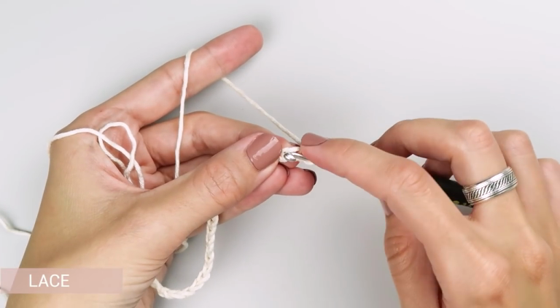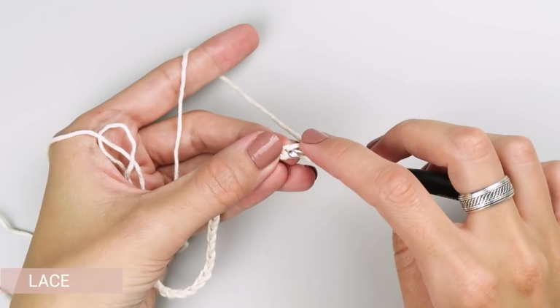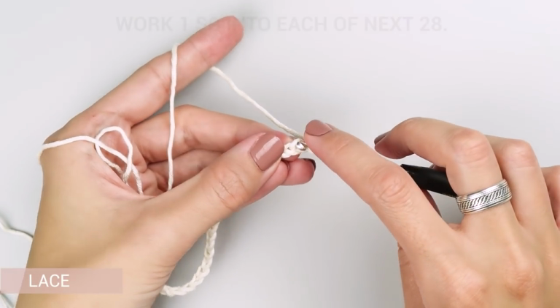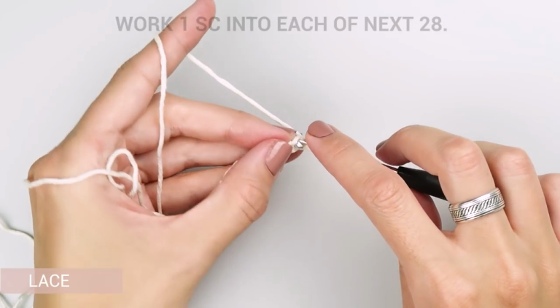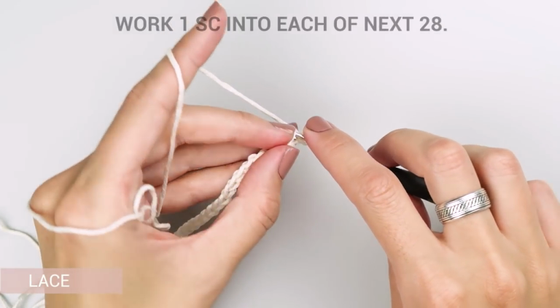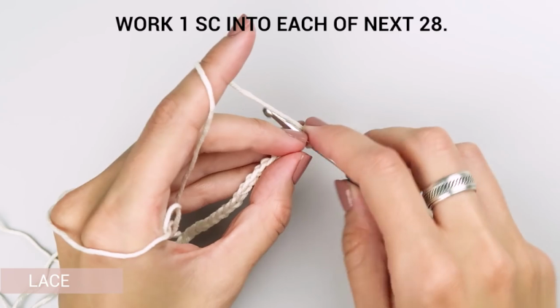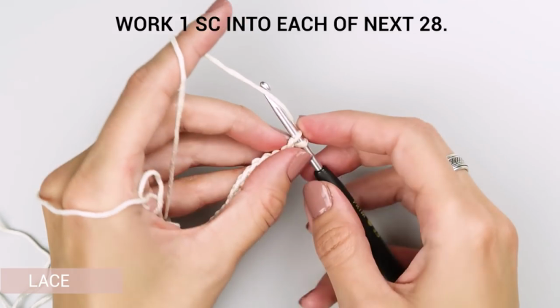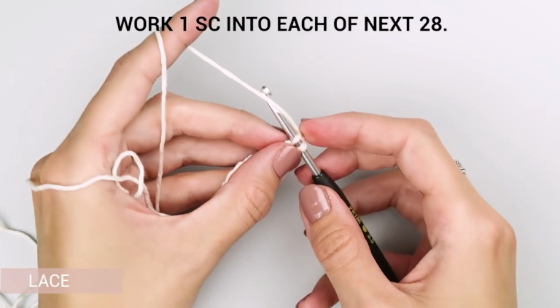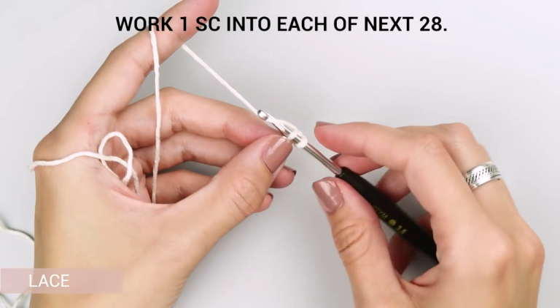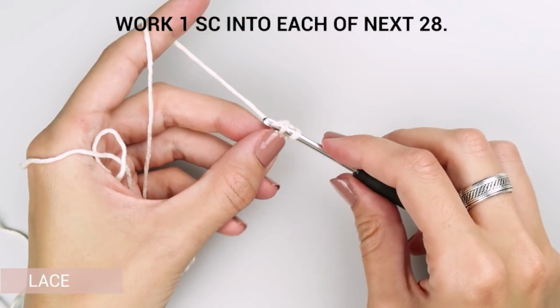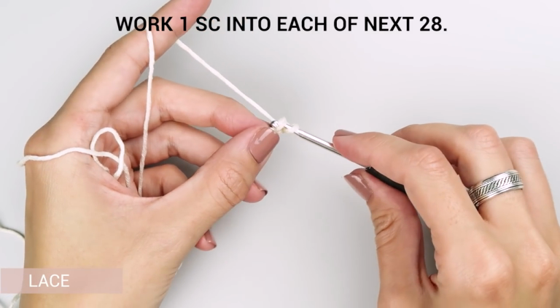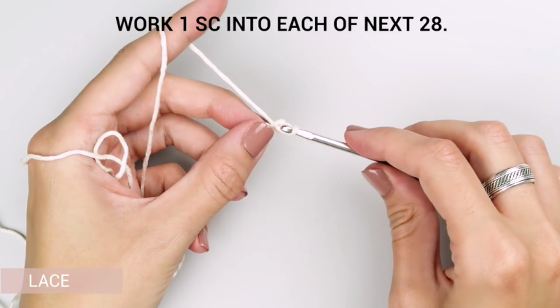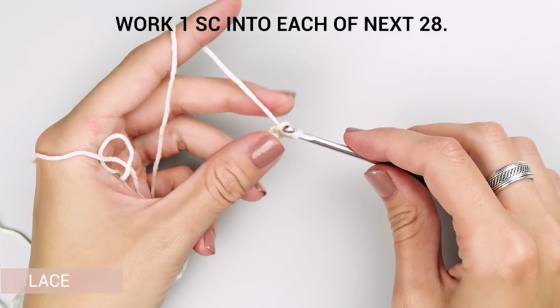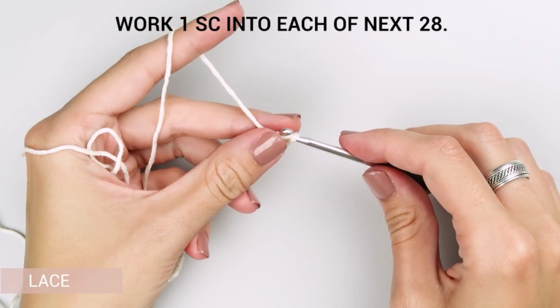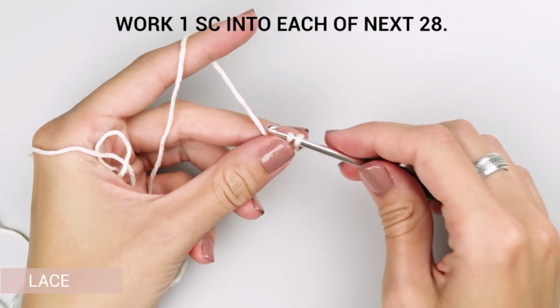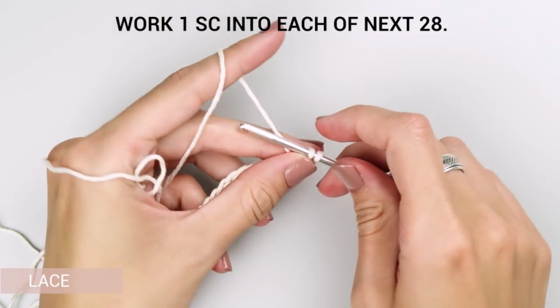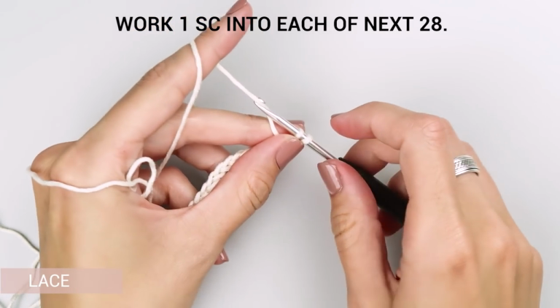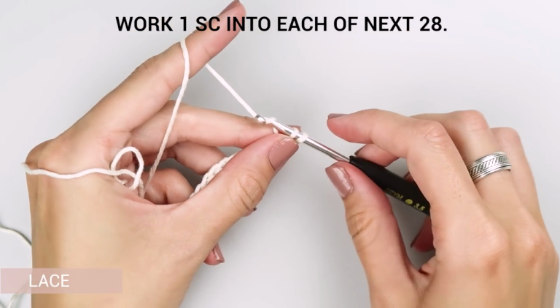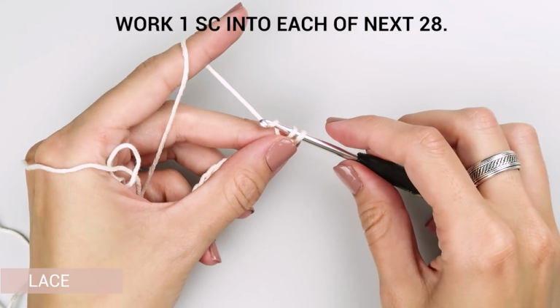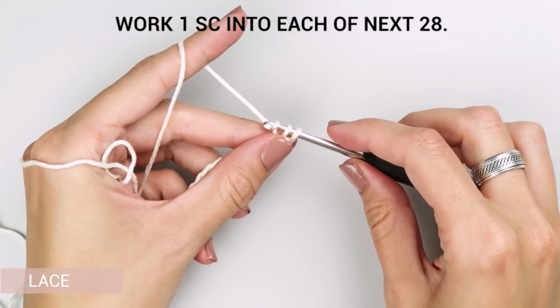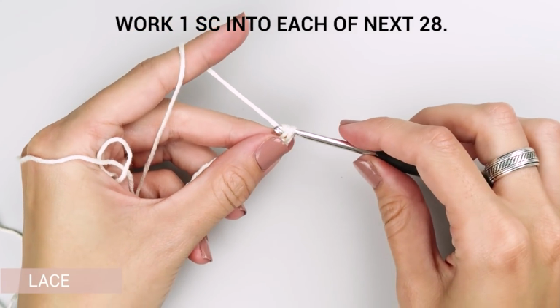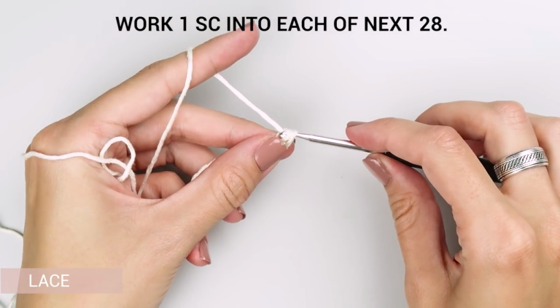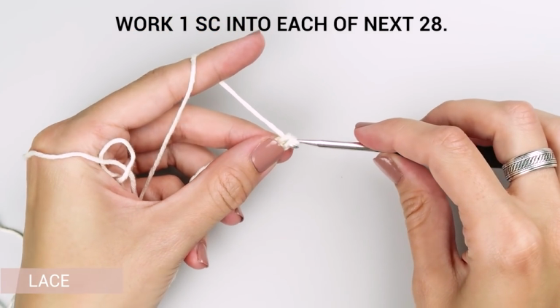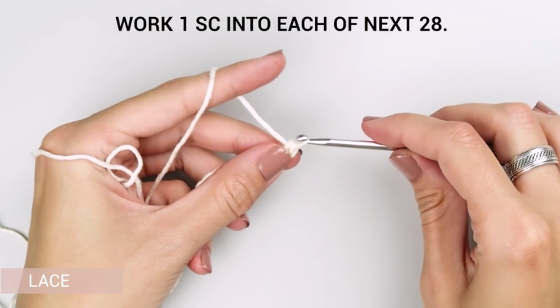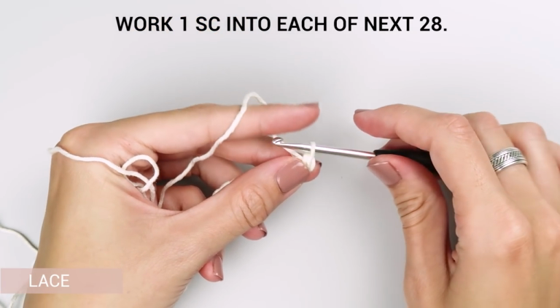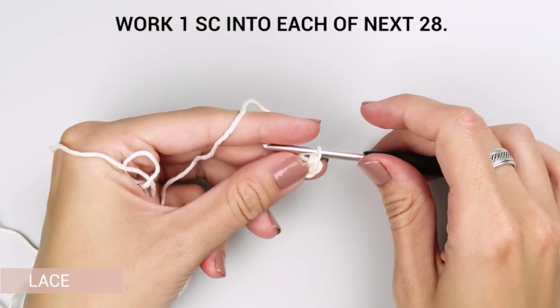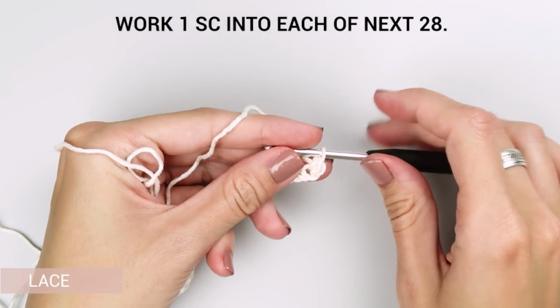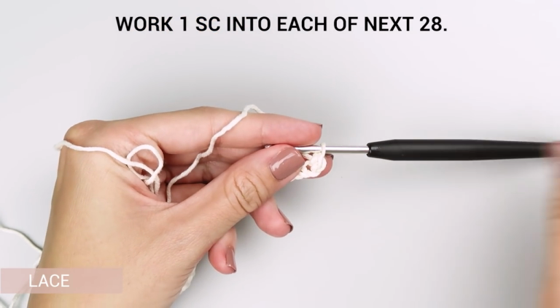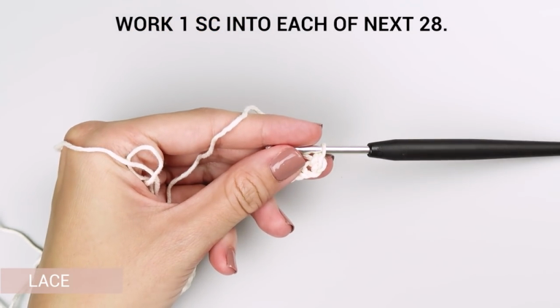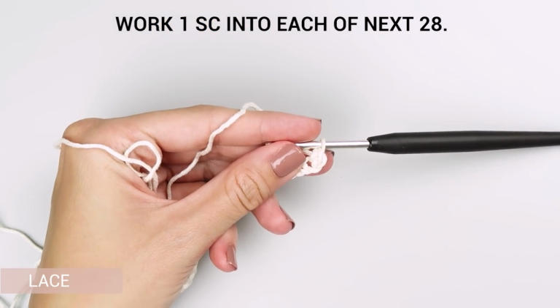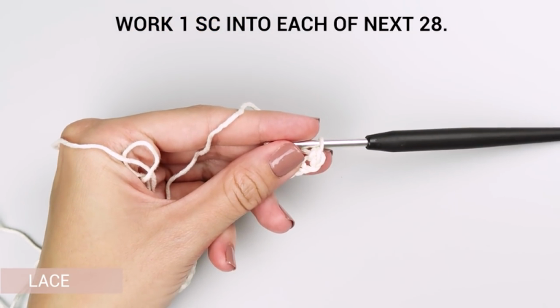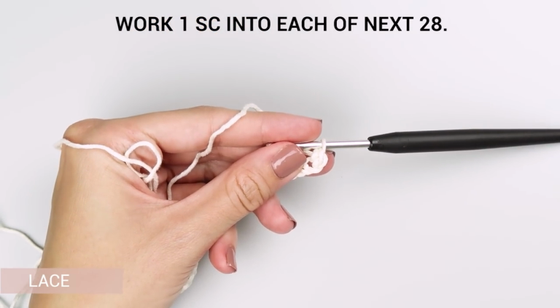Start in the second chain from the hook and work one single crochet into each of the next 28 stitches.